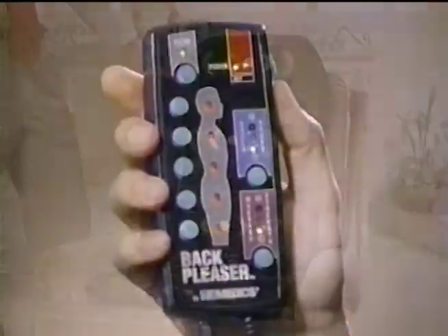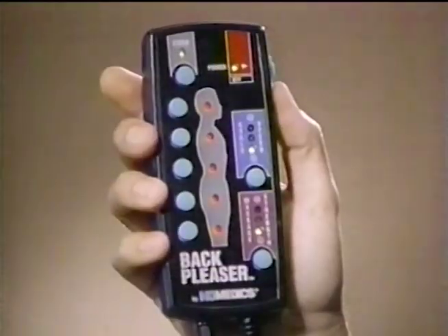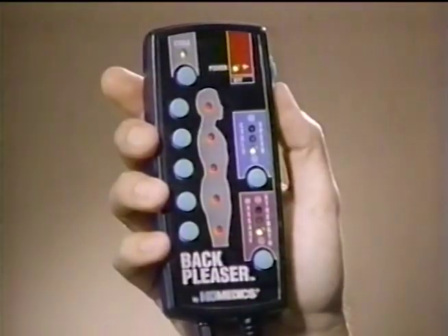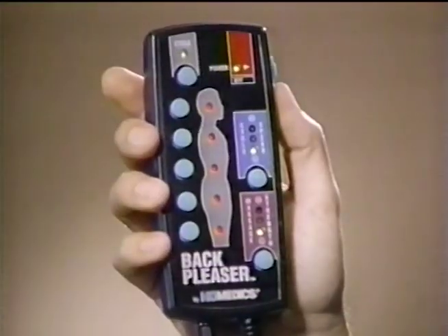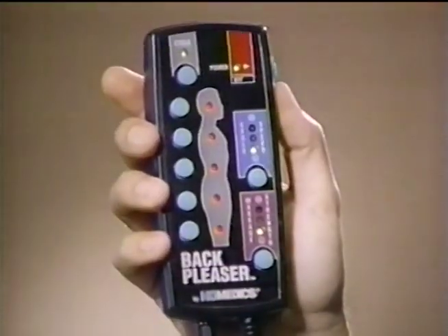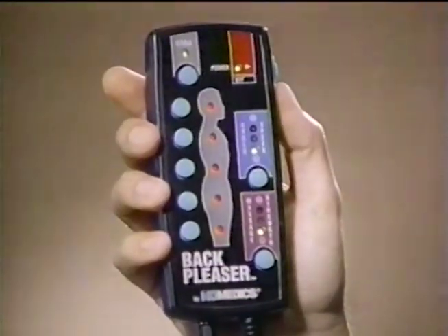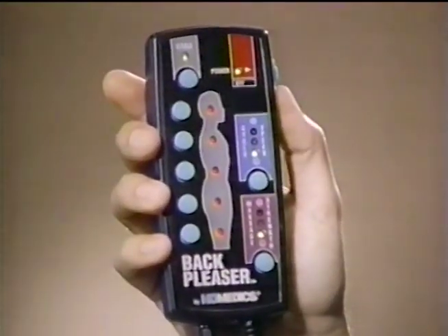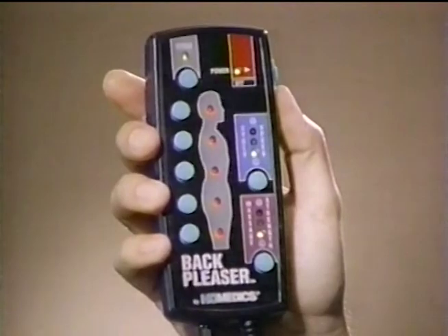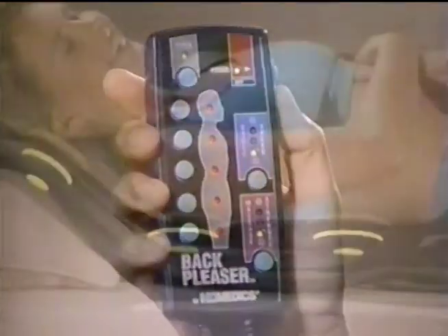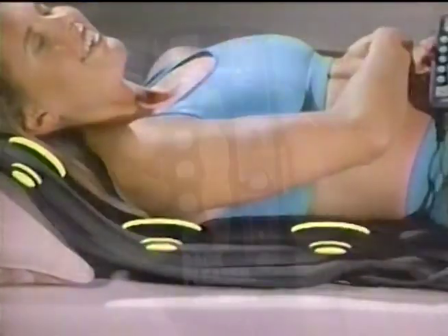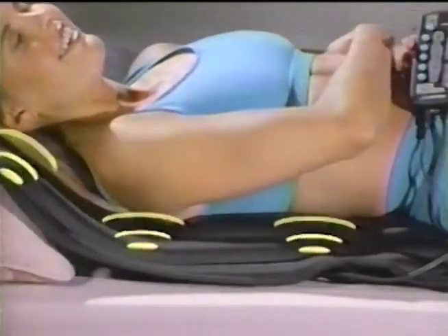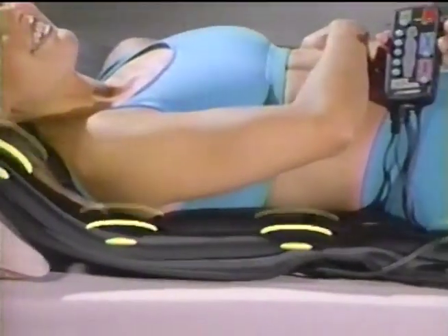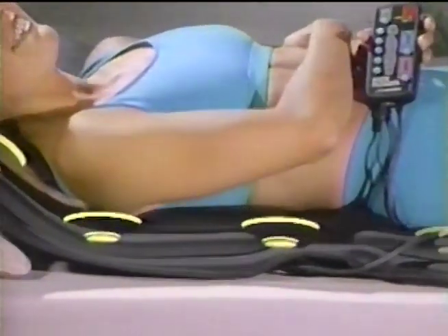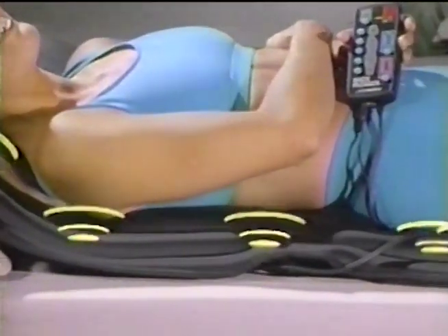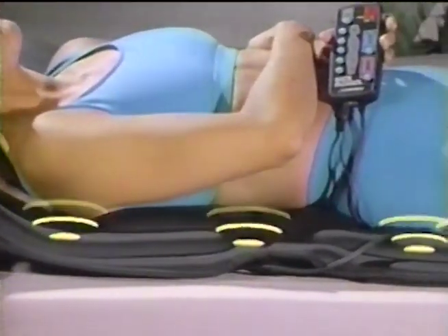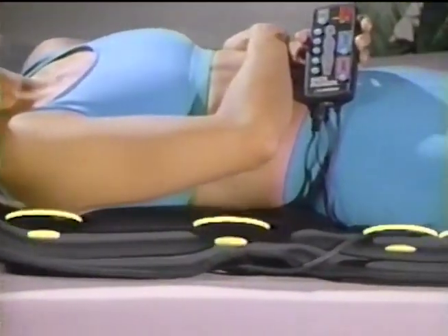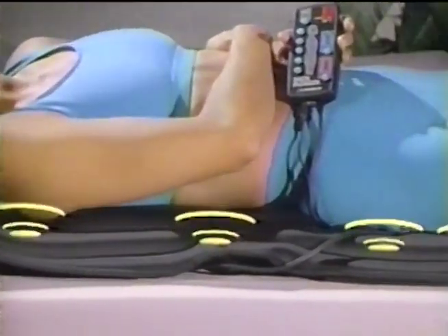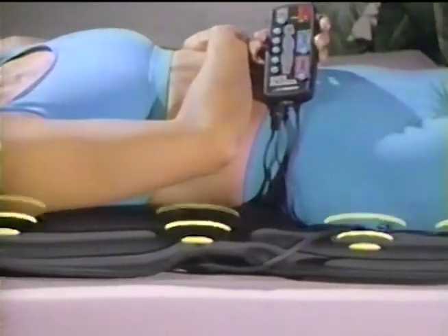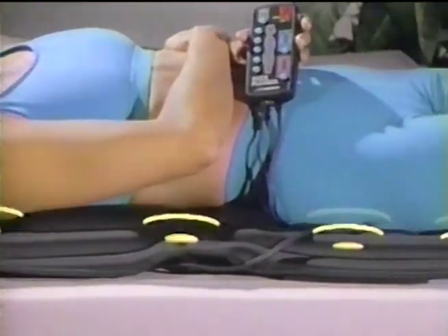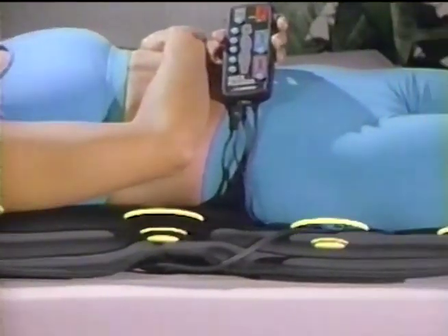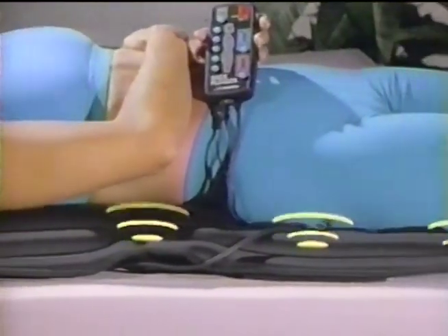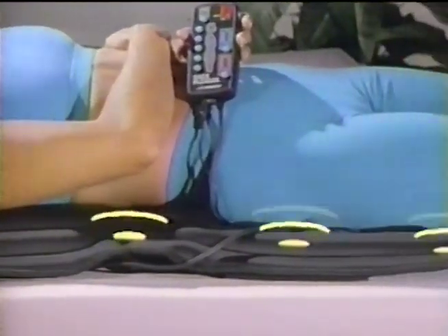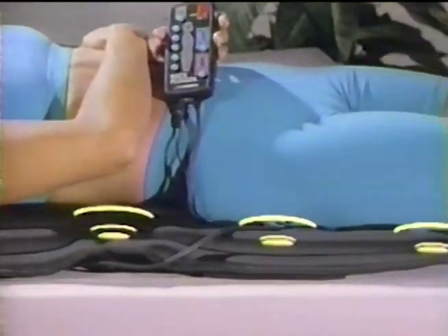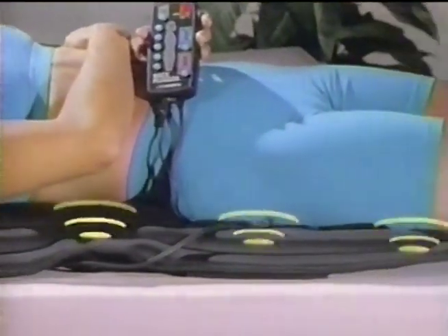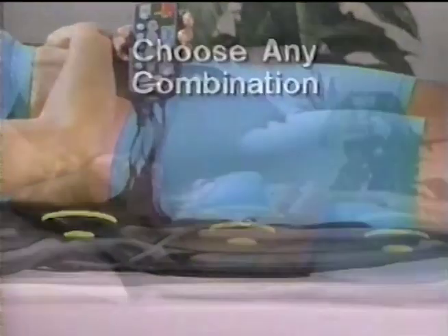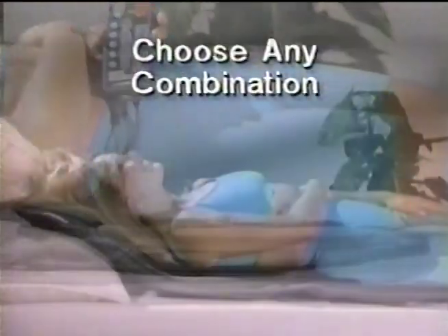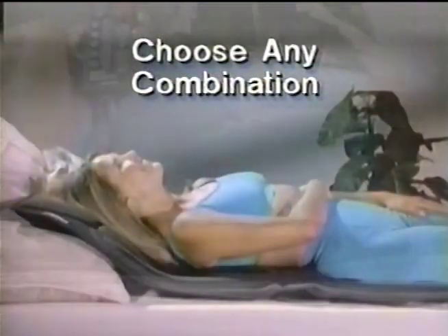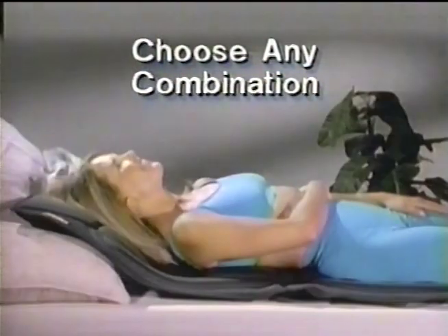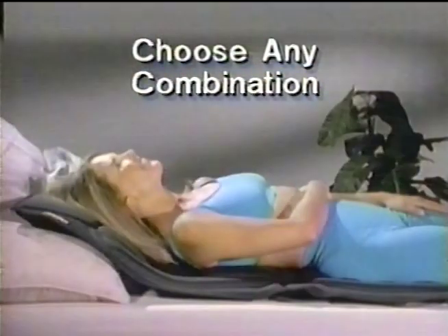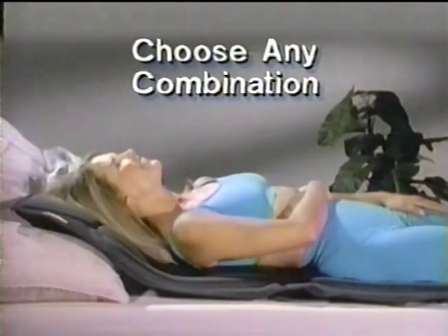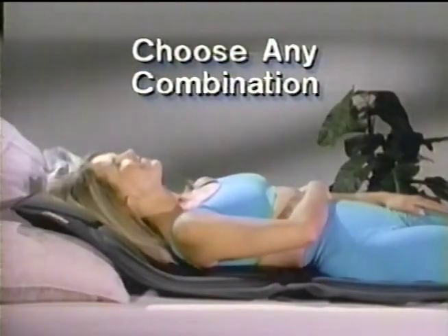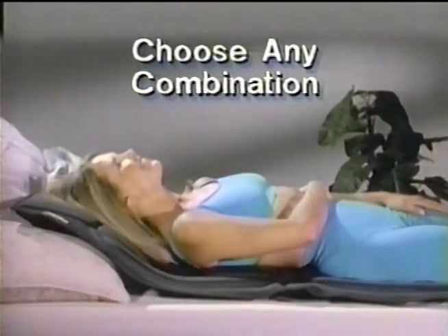Command controller relieves neck, shoulder, lower back, buttocks, thighs, or any combination of the five.